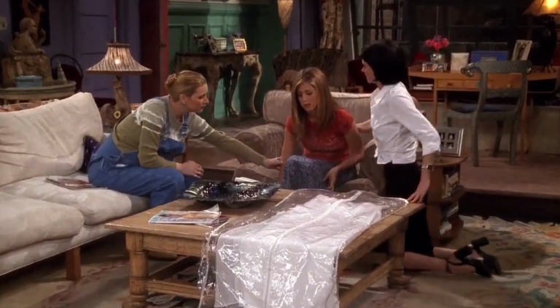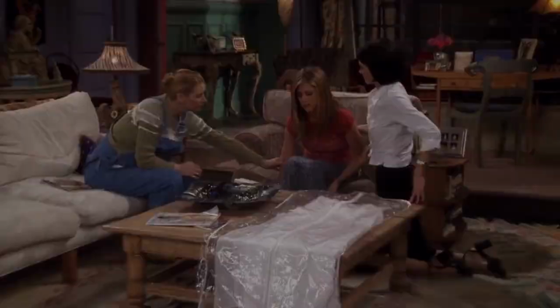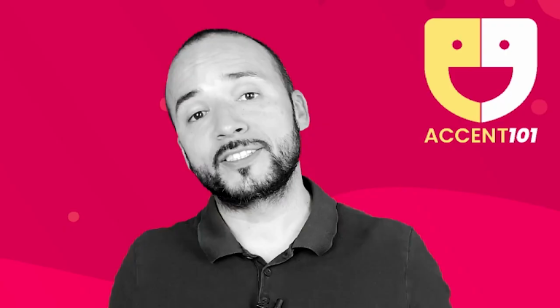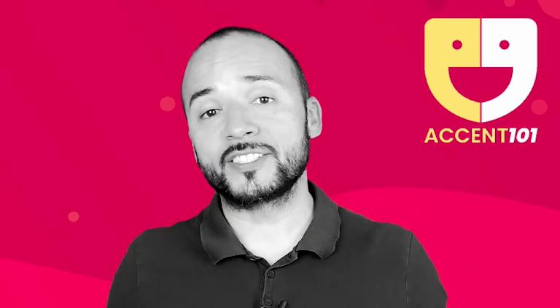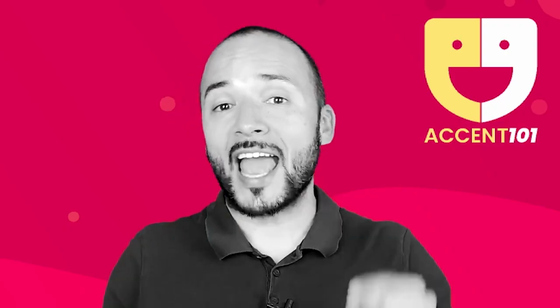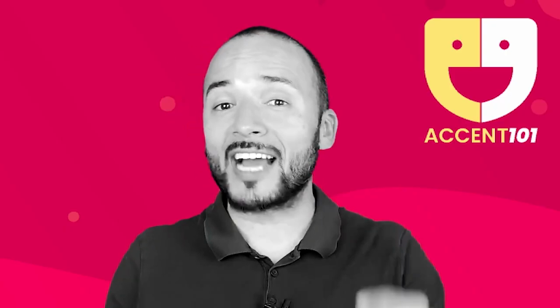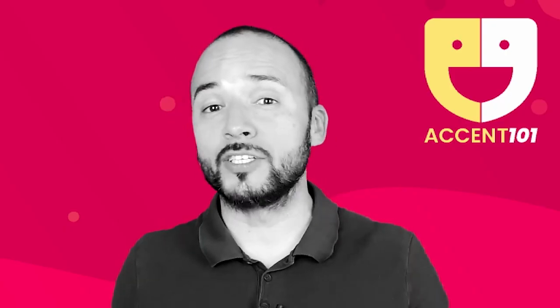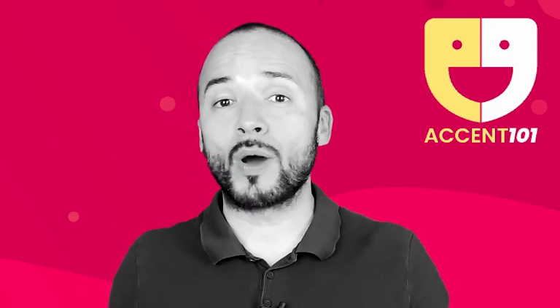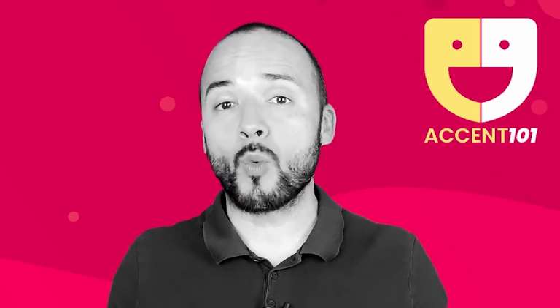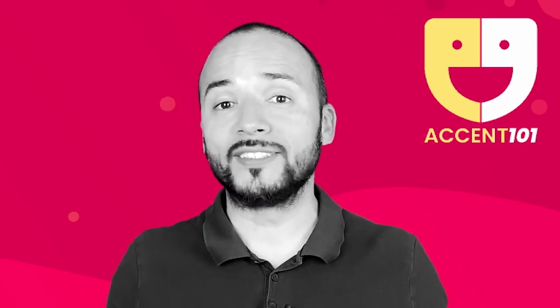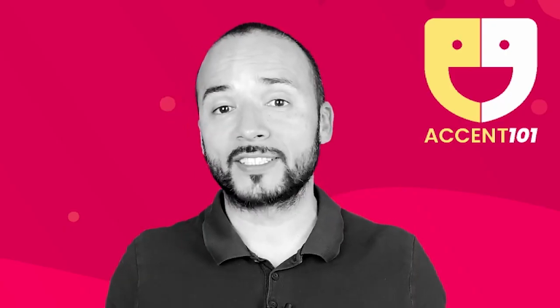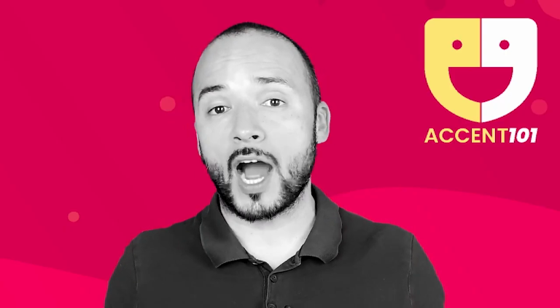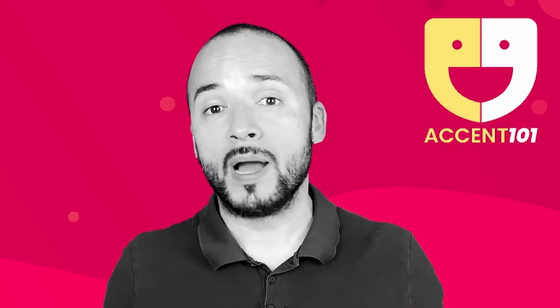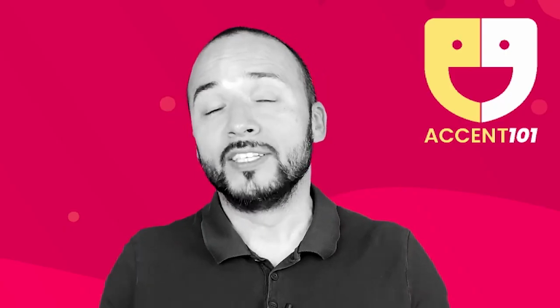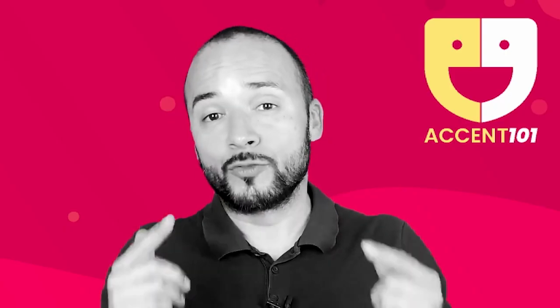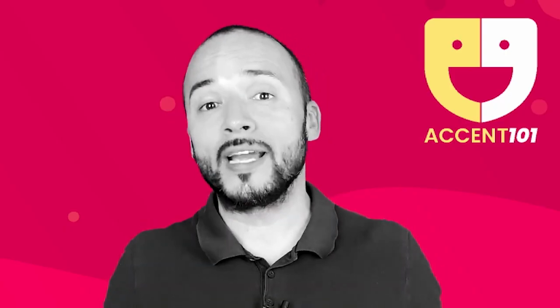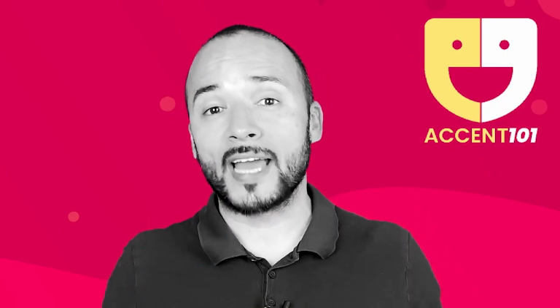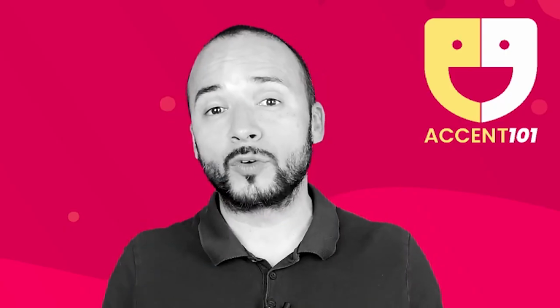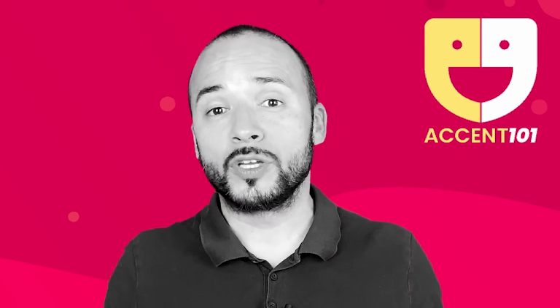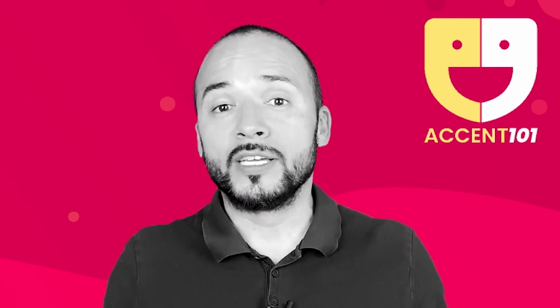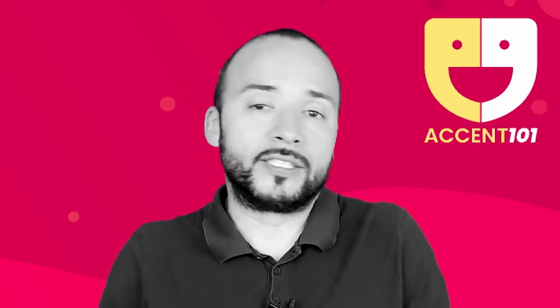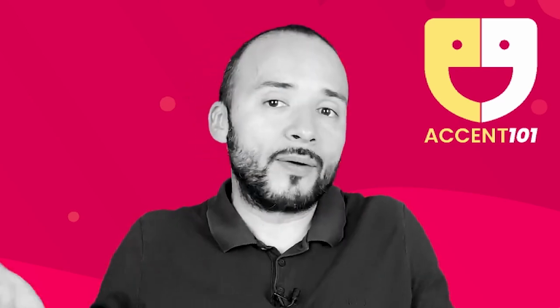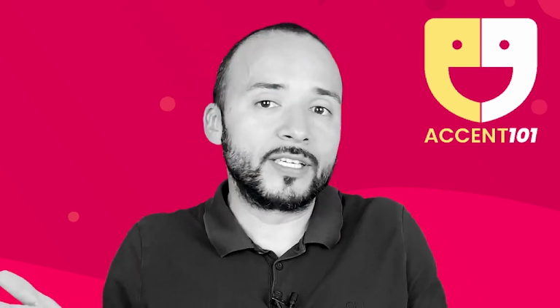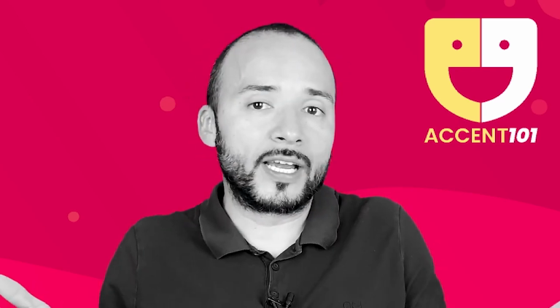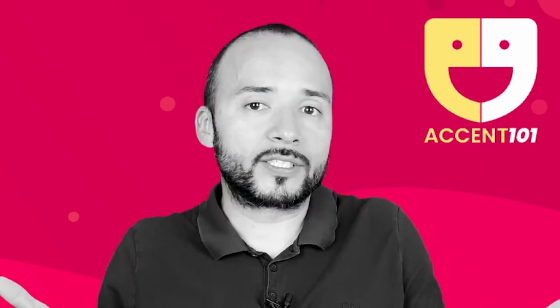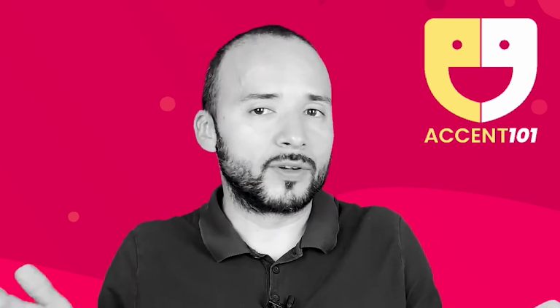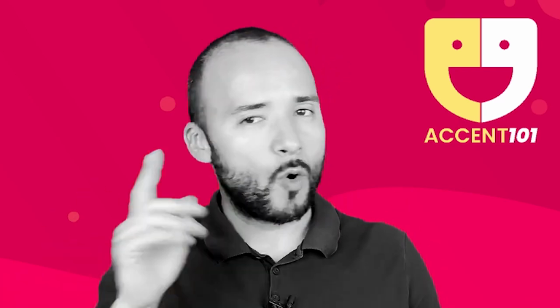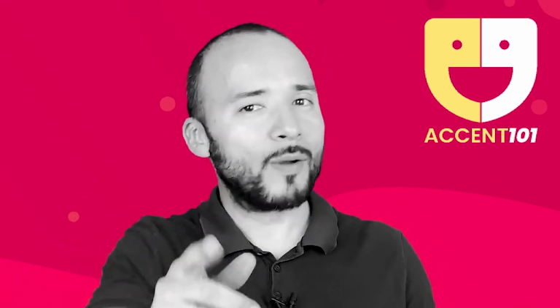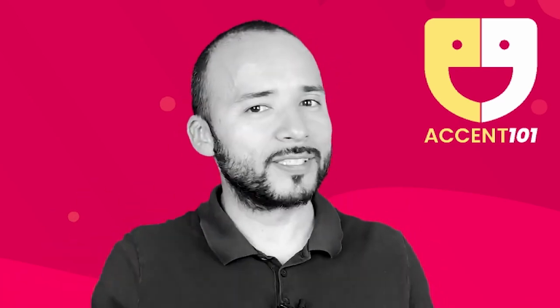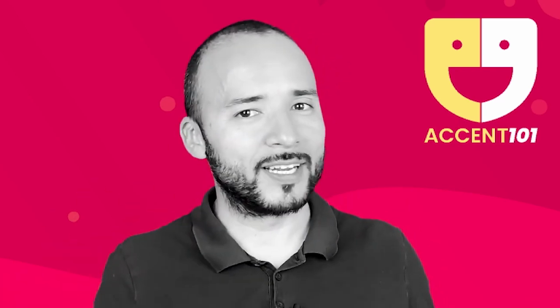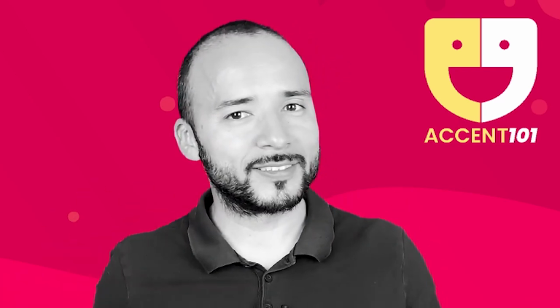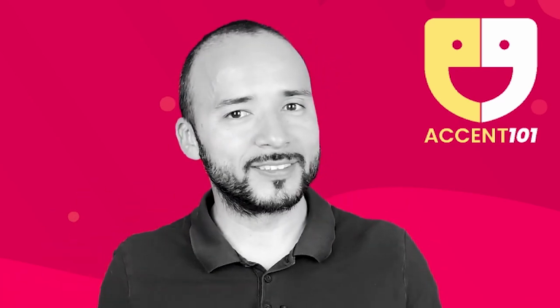Take the test at accent101.com to find out if you know English or speak English.